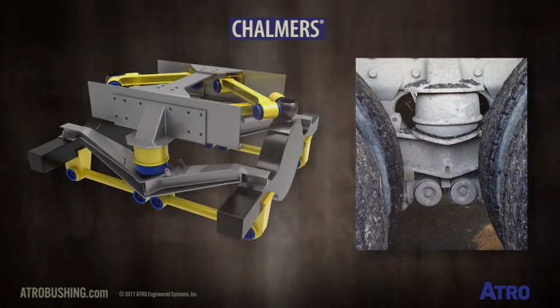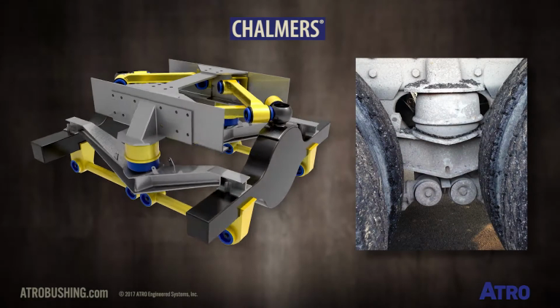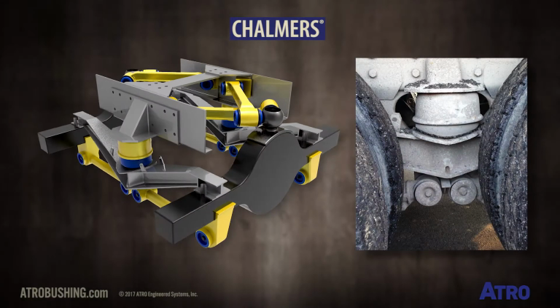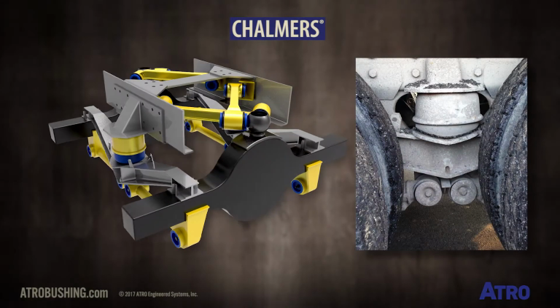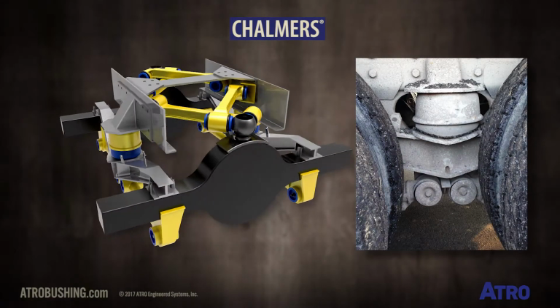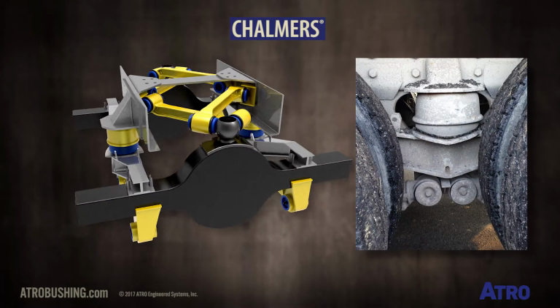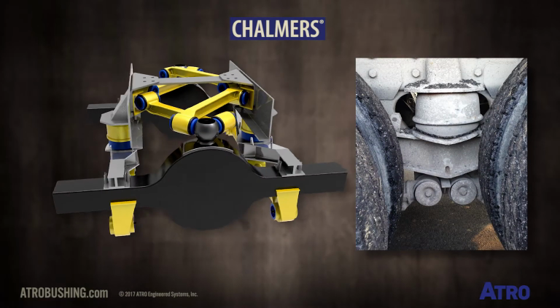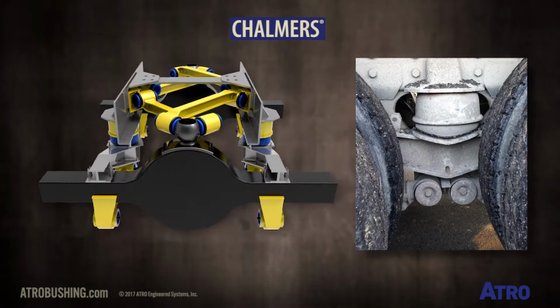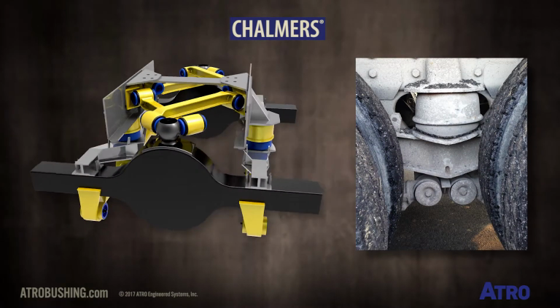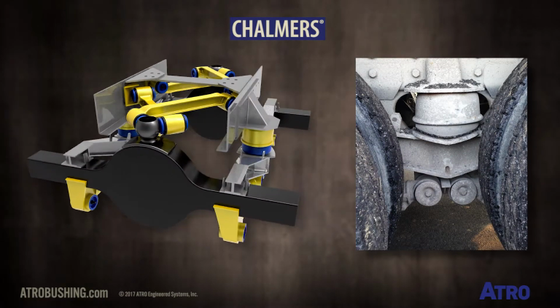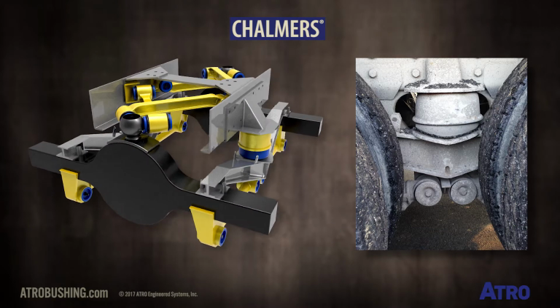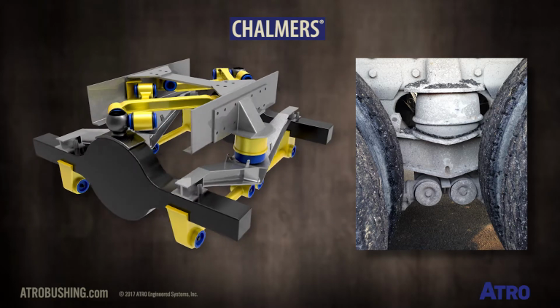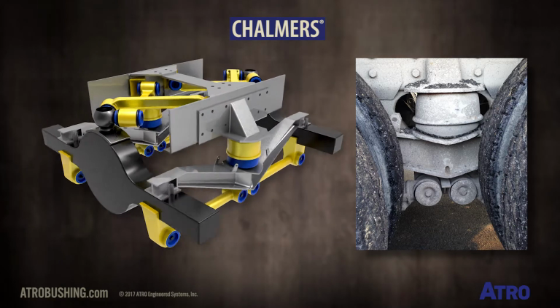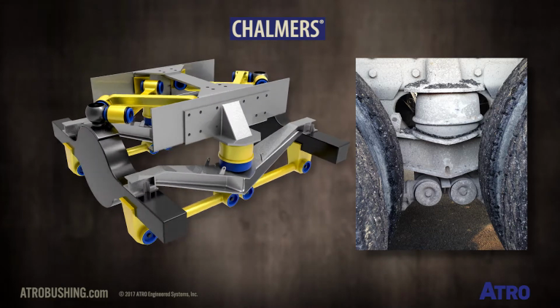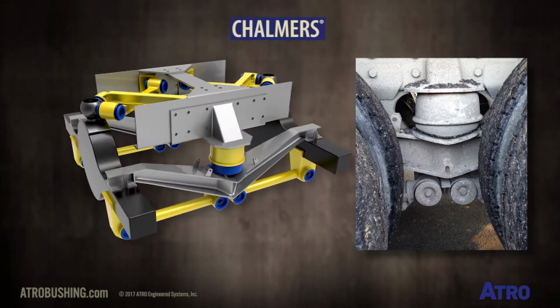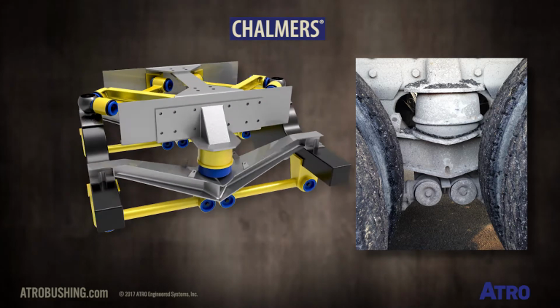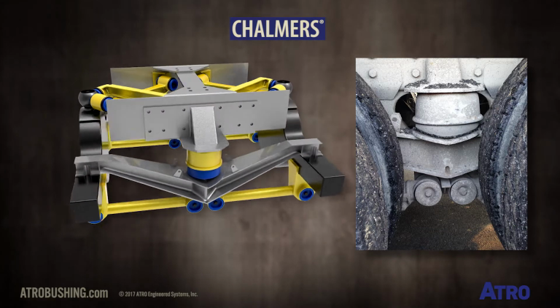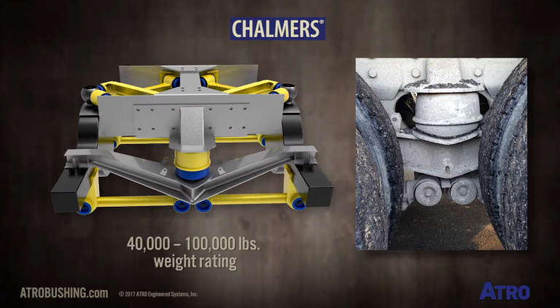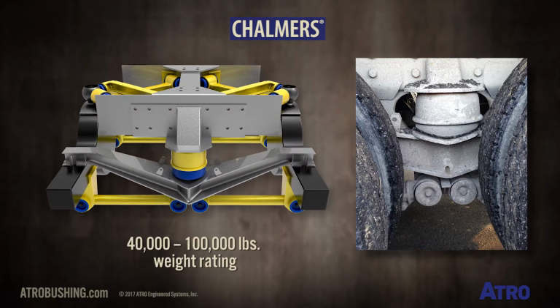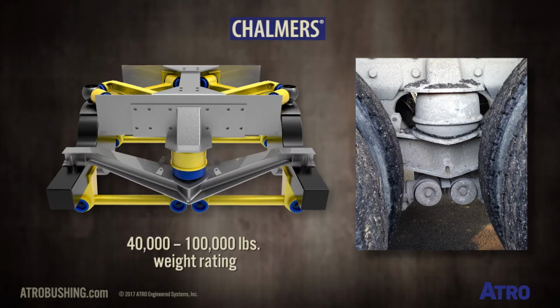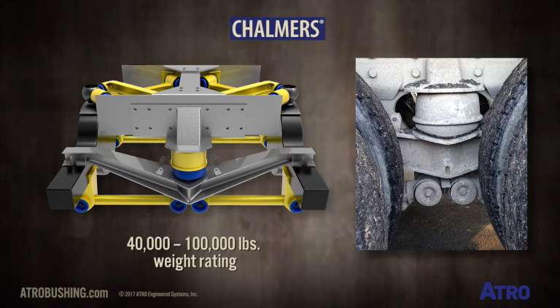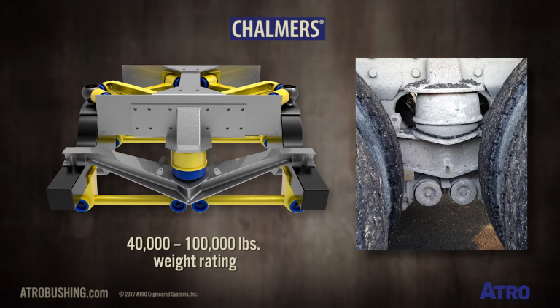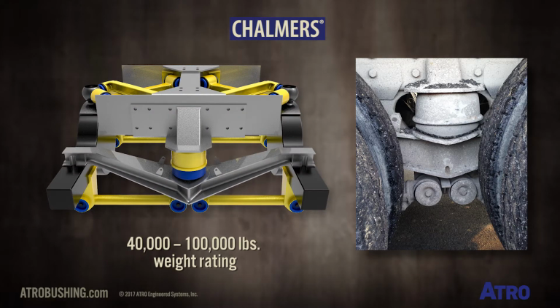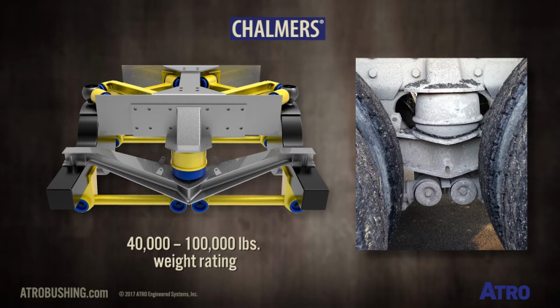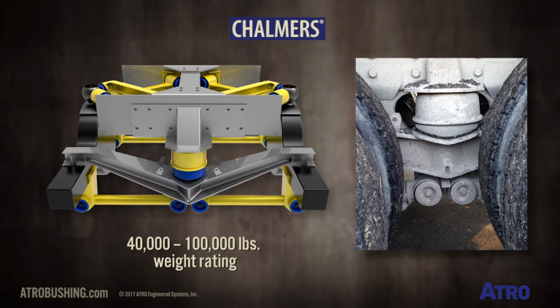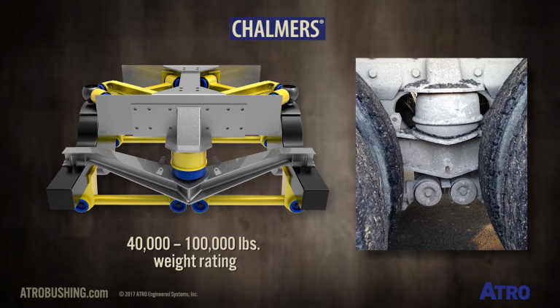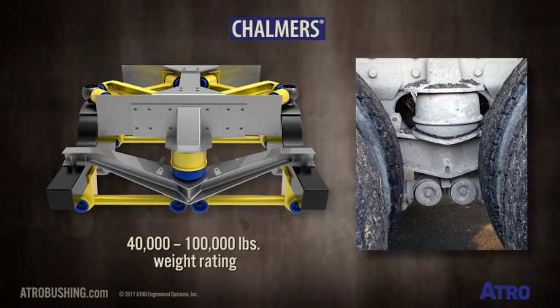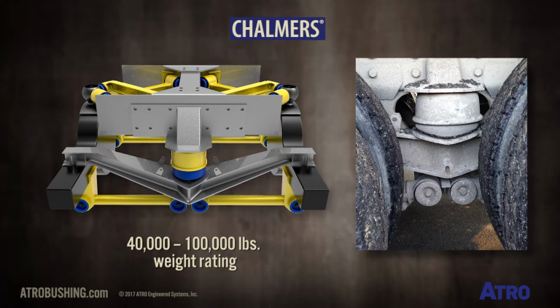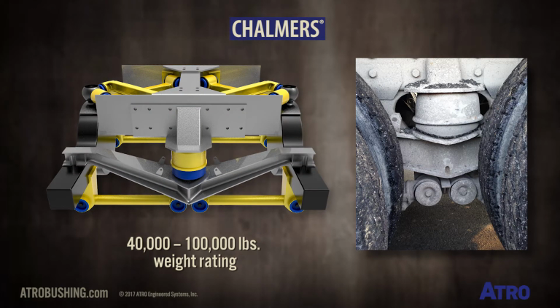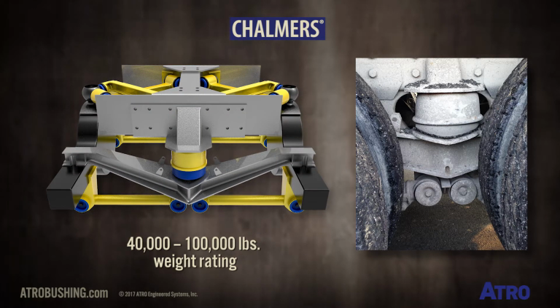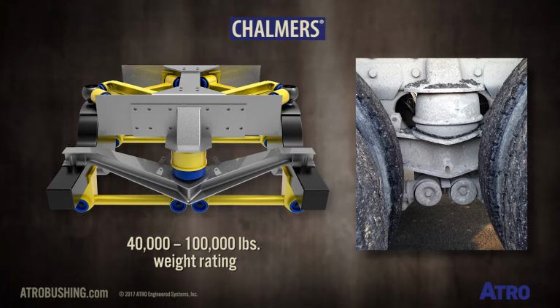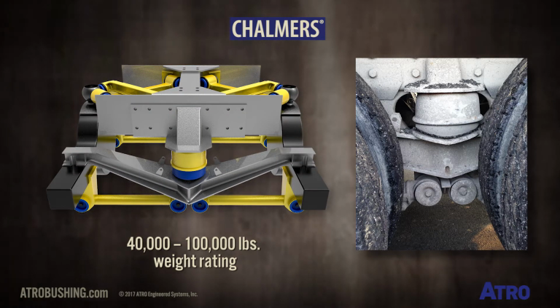This is the Chalmers Suspension. The Chalmers Suspension runs from 40,000 to 100,000 pounds weight rating.